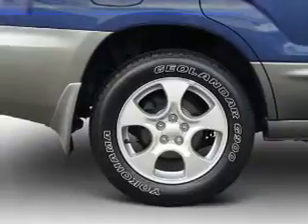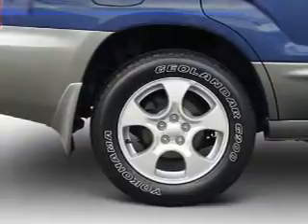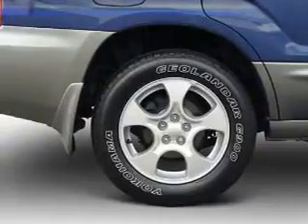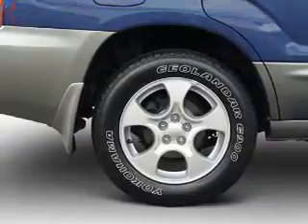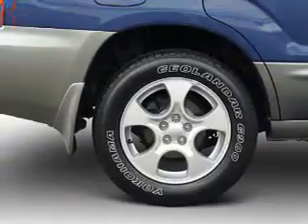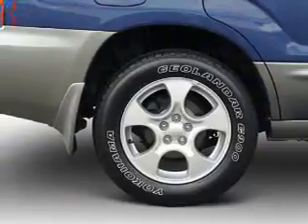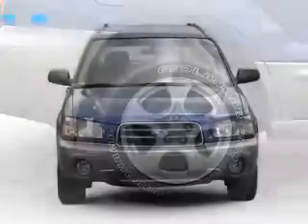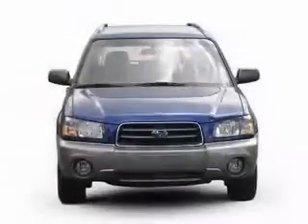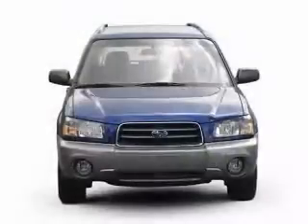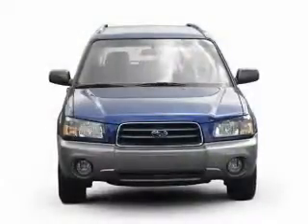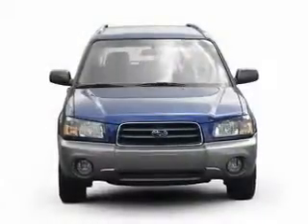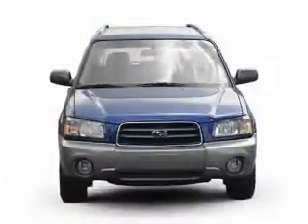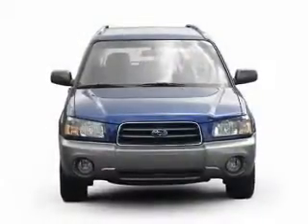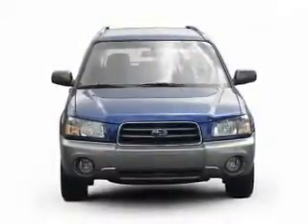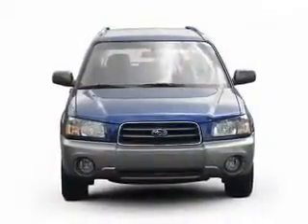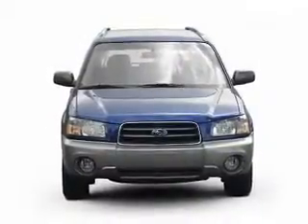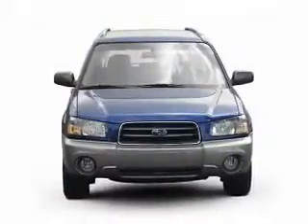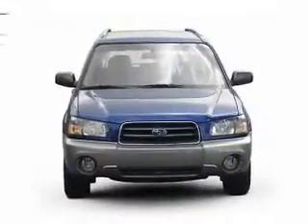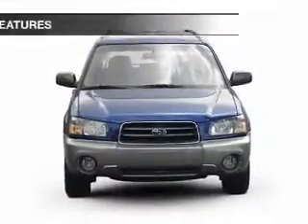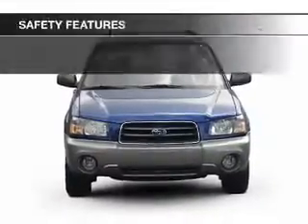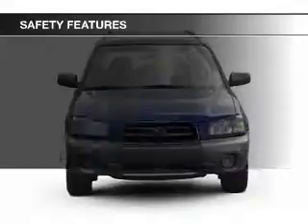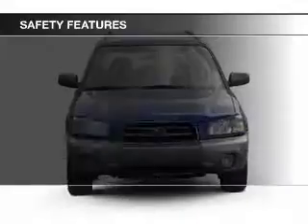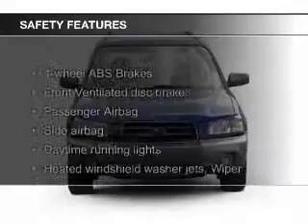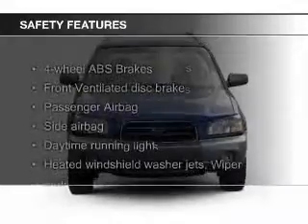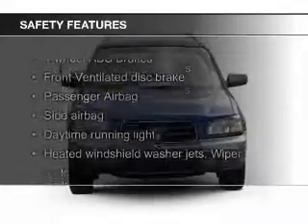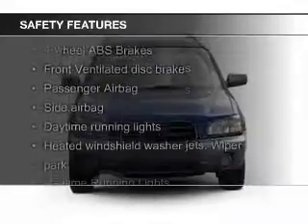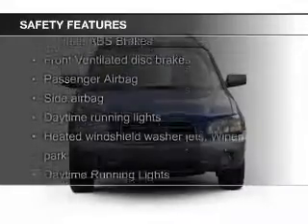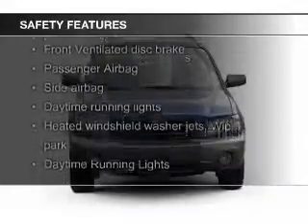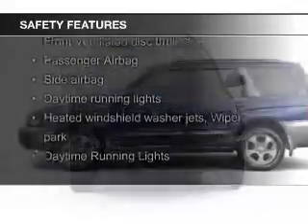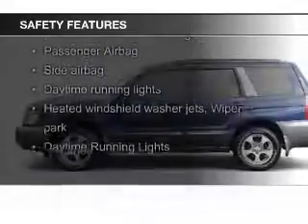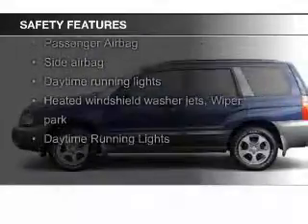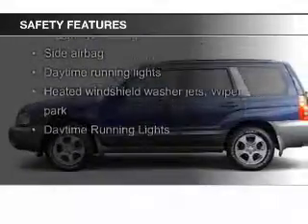Additional features include roof rails, cruise control, keyless entry, and privacy glass. Safety was made a priority with these features.